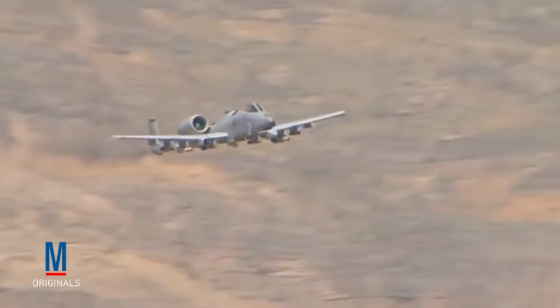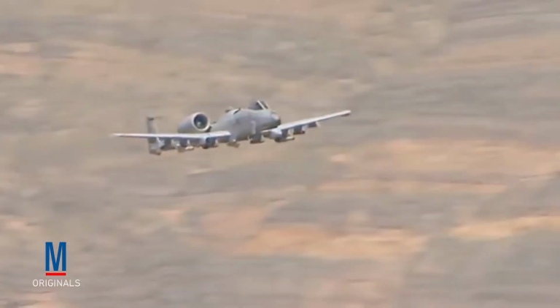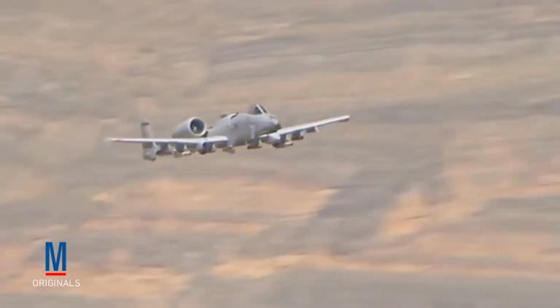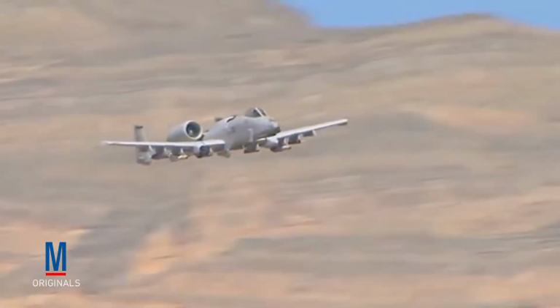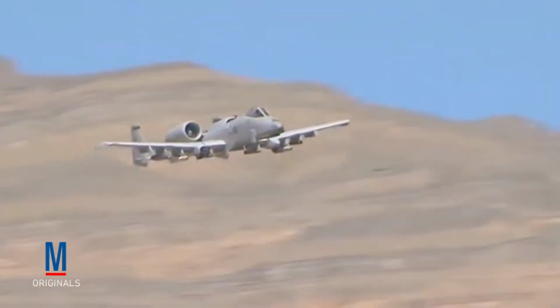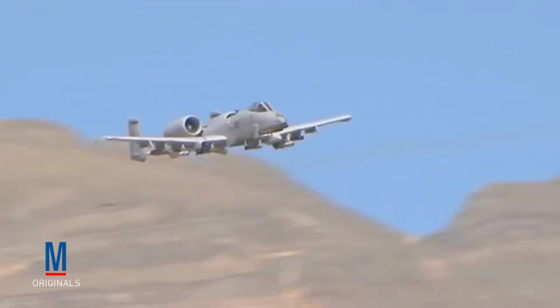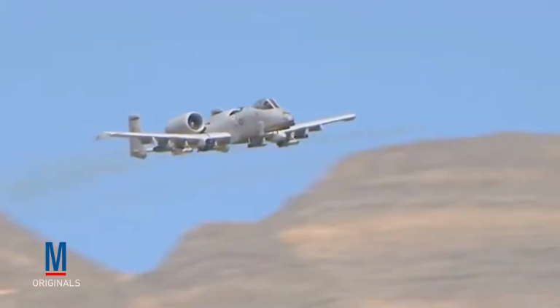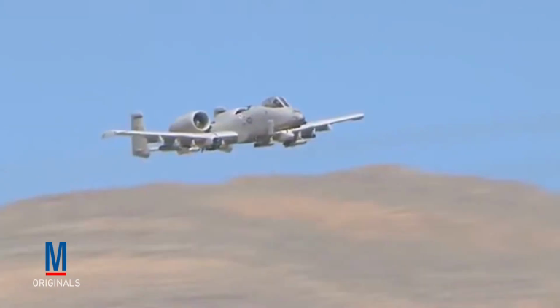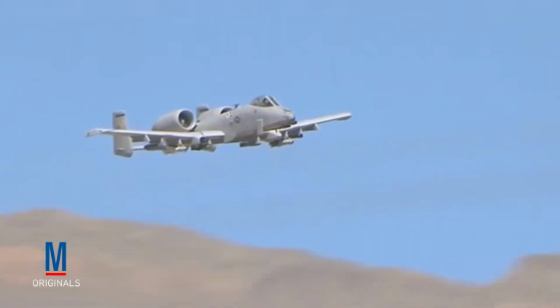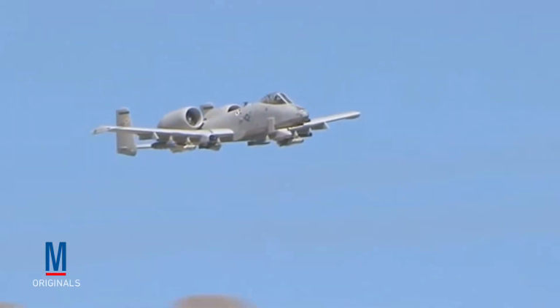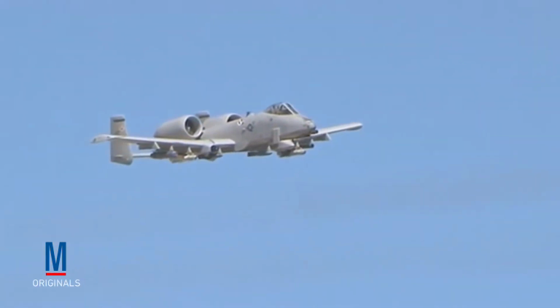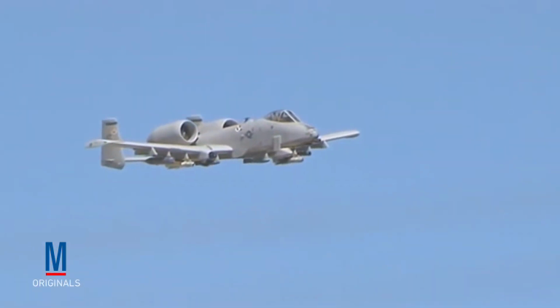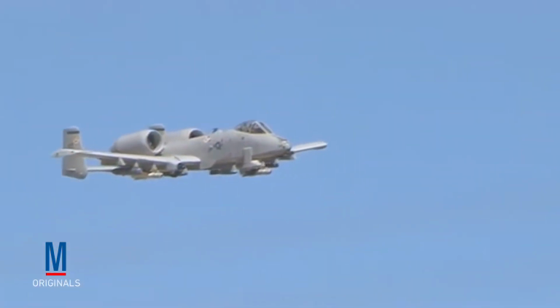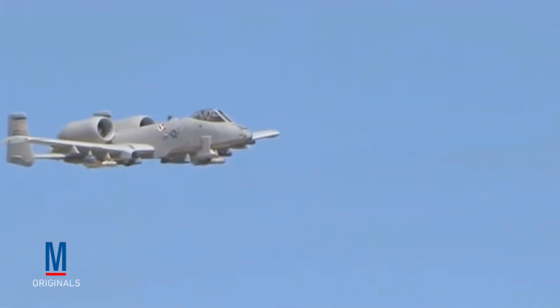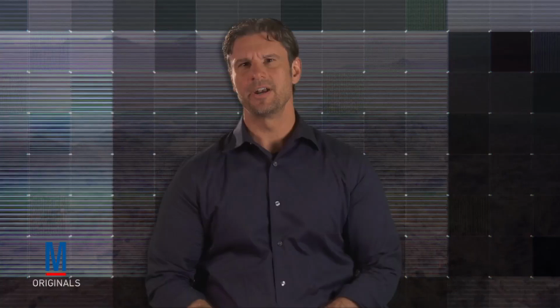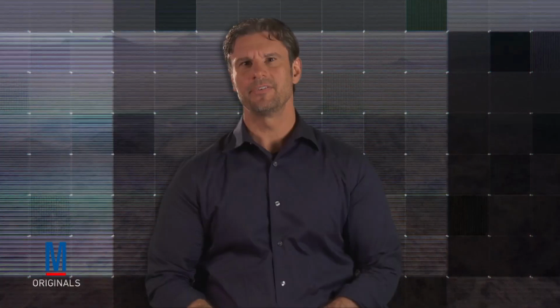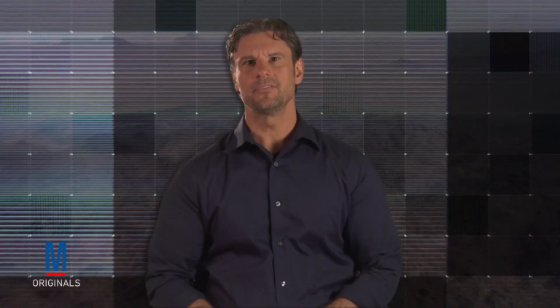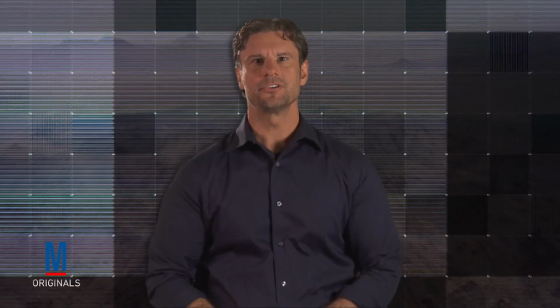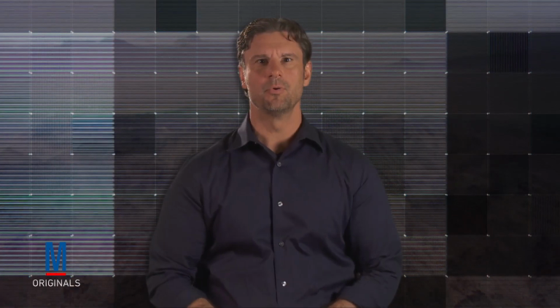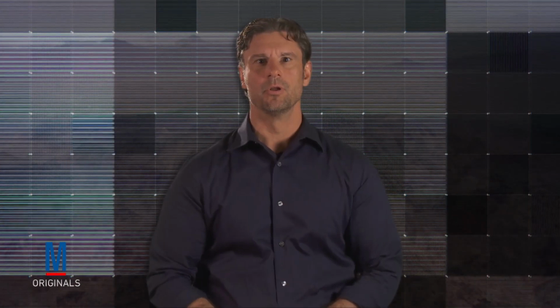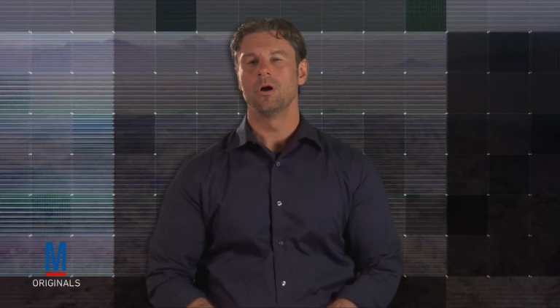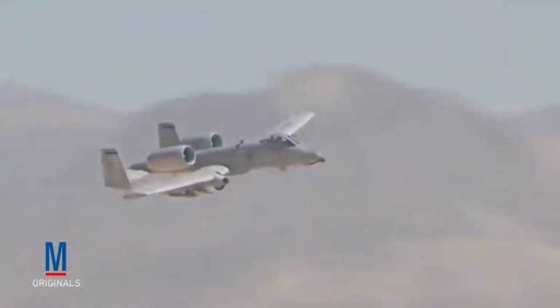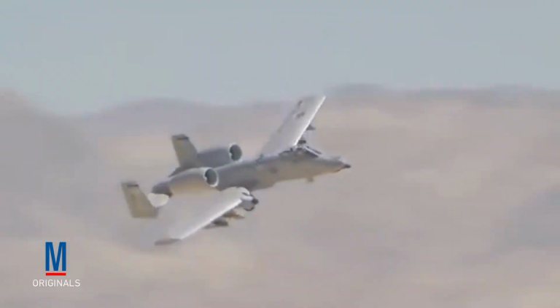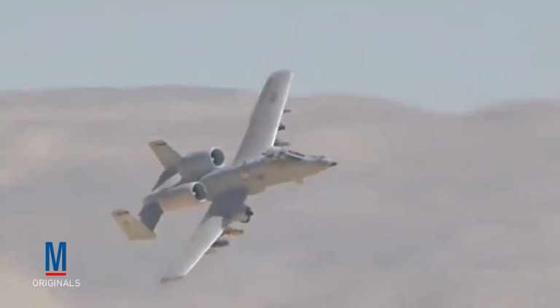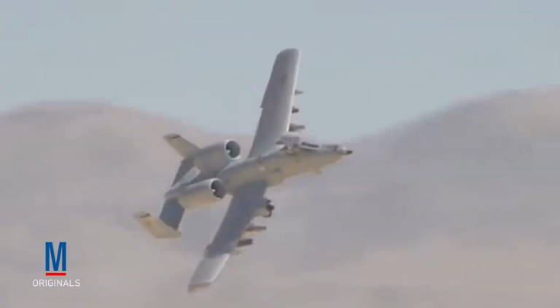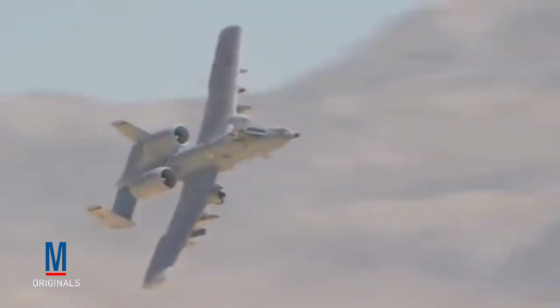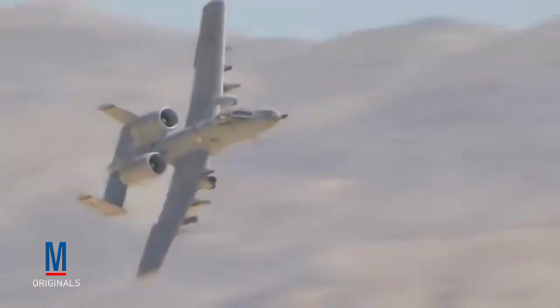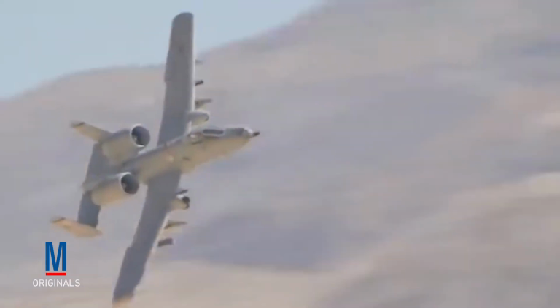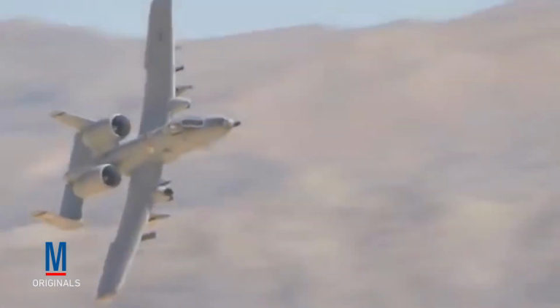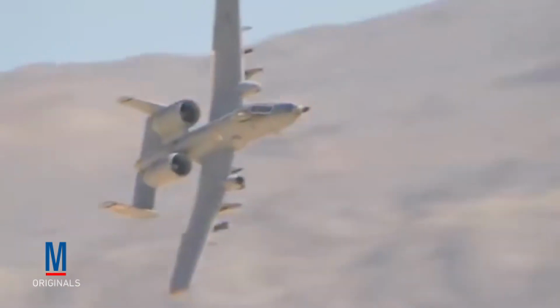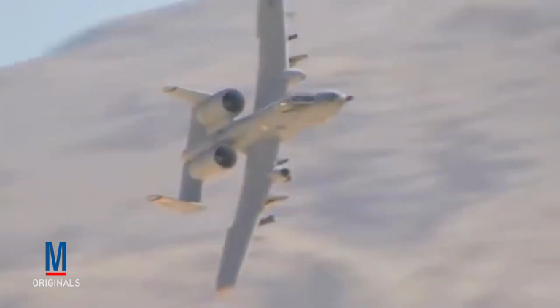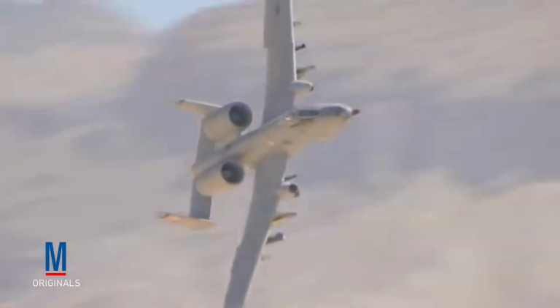Additionally, aircraft such as the A-10 Thunderbolt II have provided effective air support while also creating immense psychological effect by evoking panic amongst insurgents.